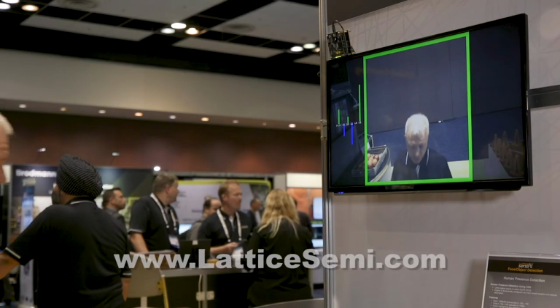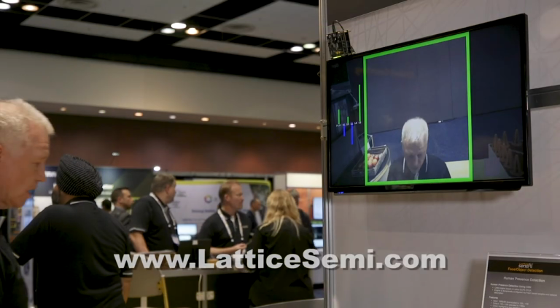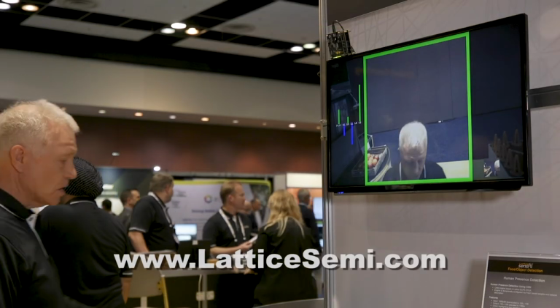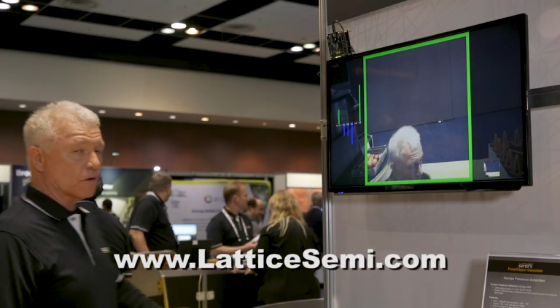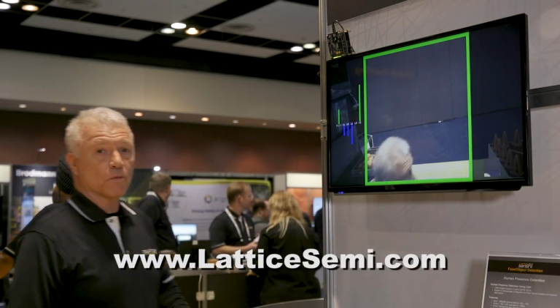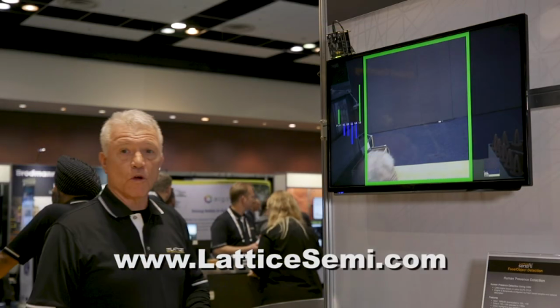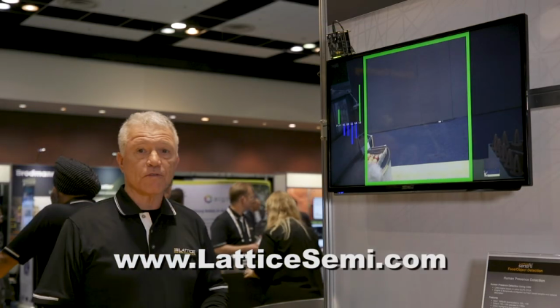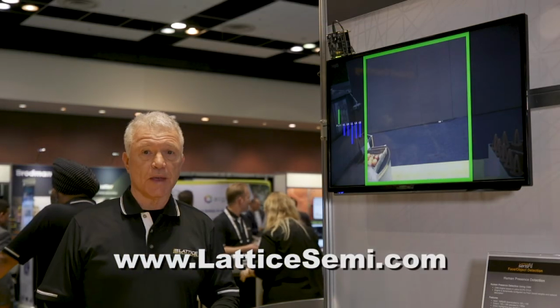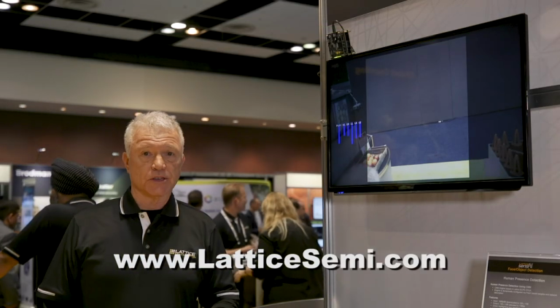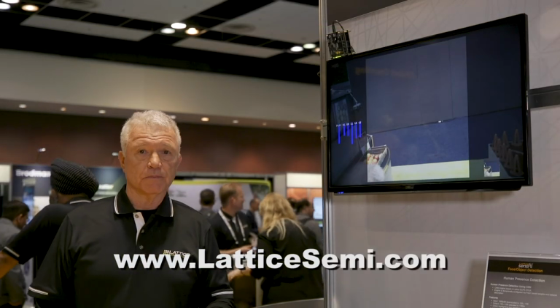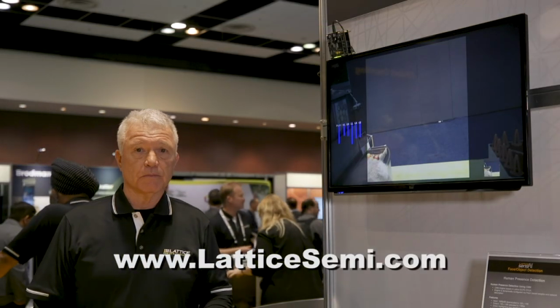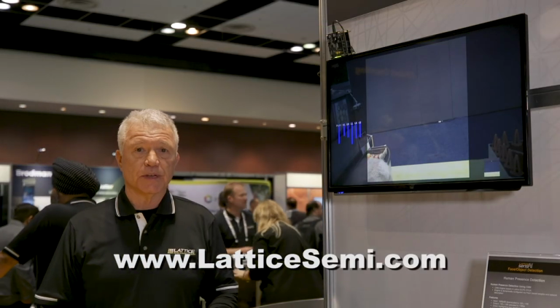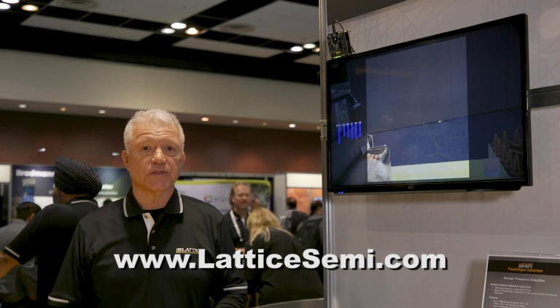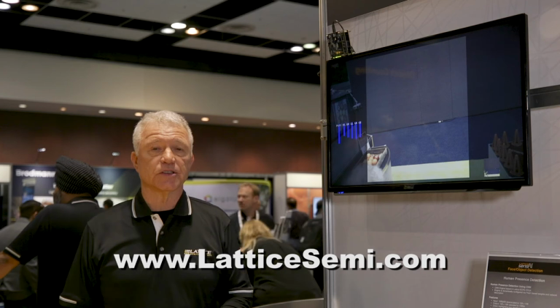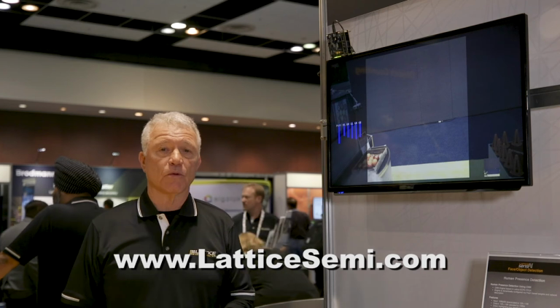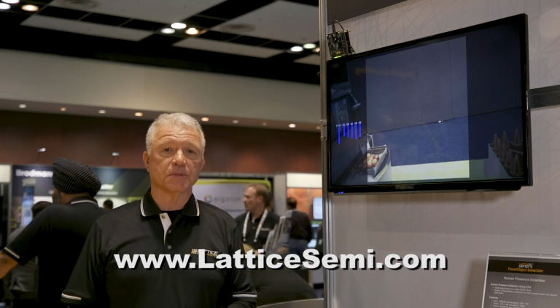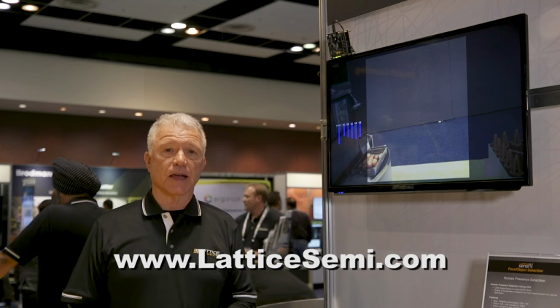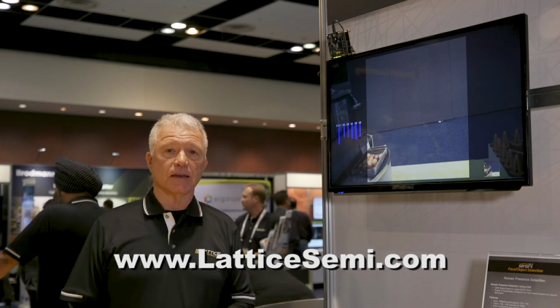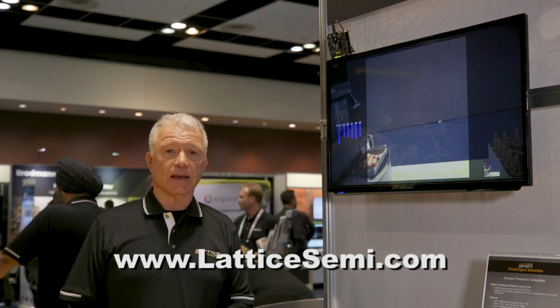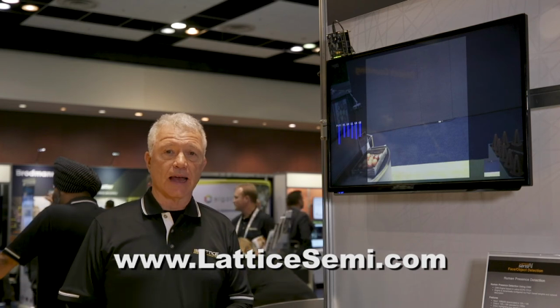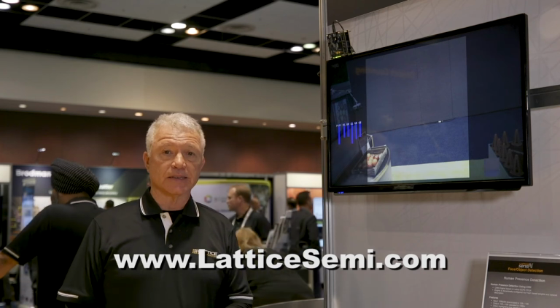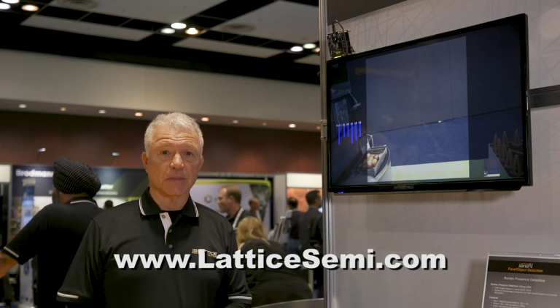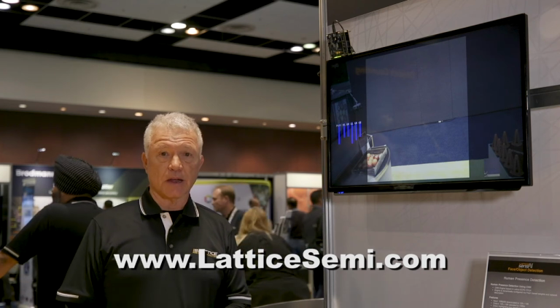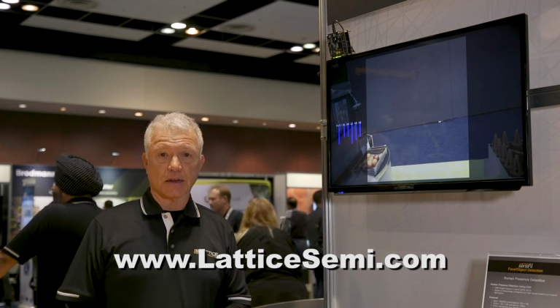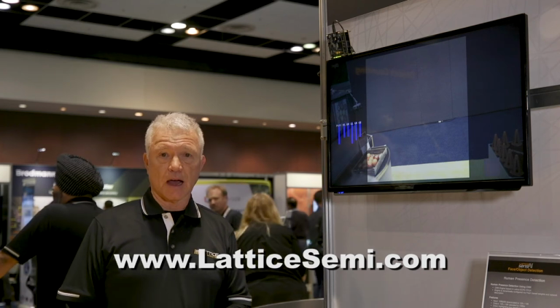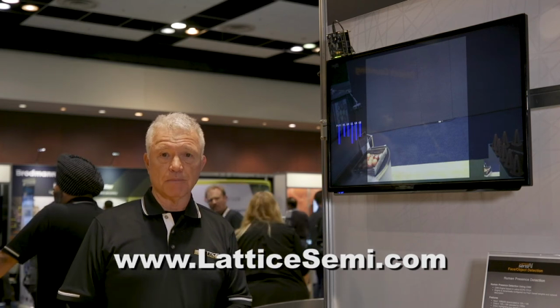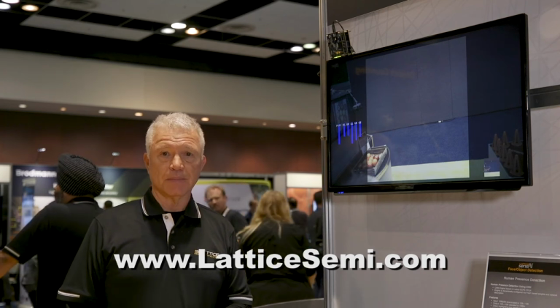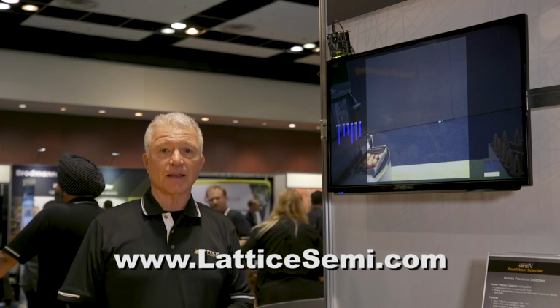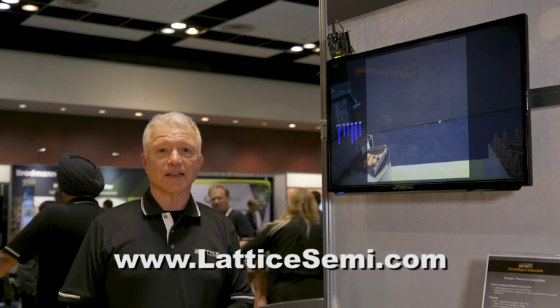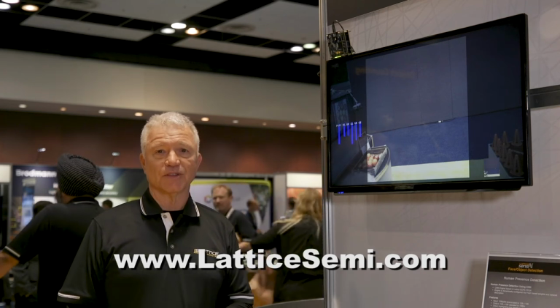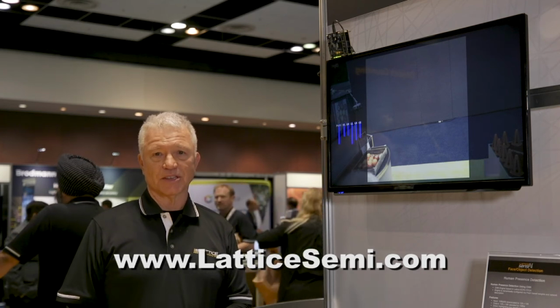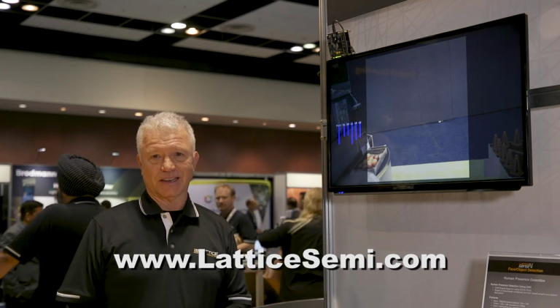For more information, please visit our website at latticesemi.com. Thanks for listening.